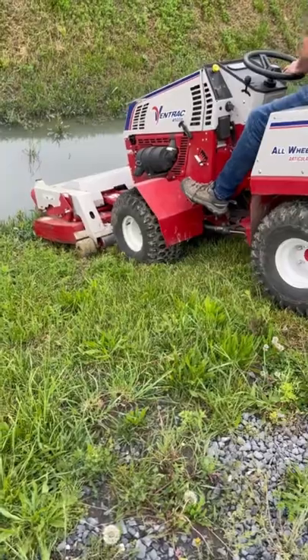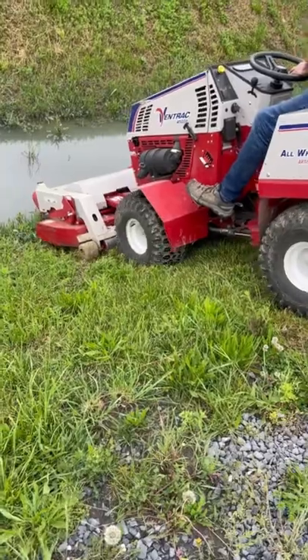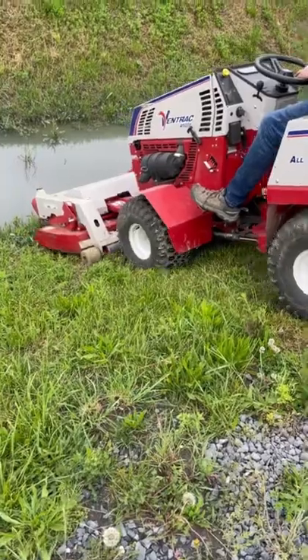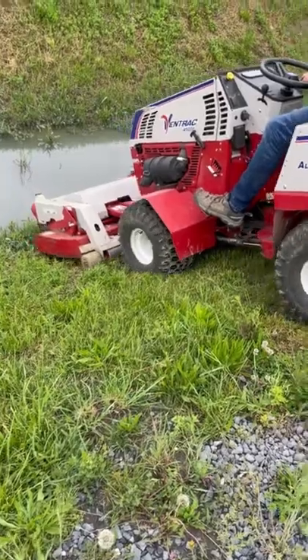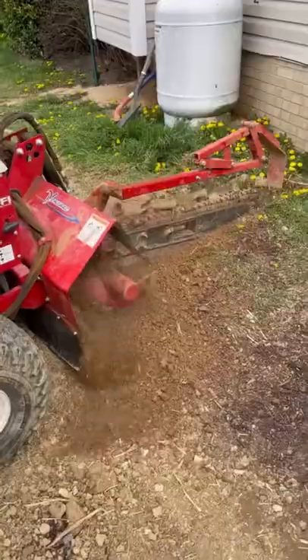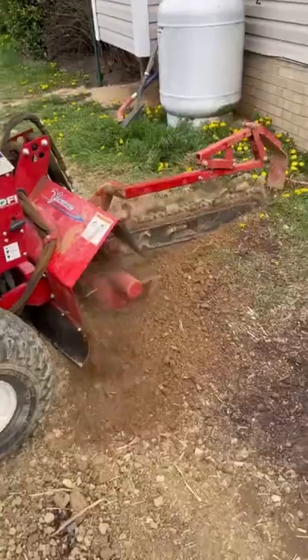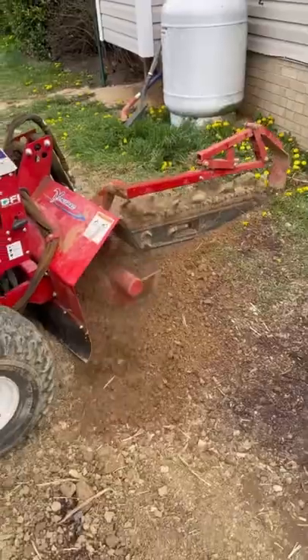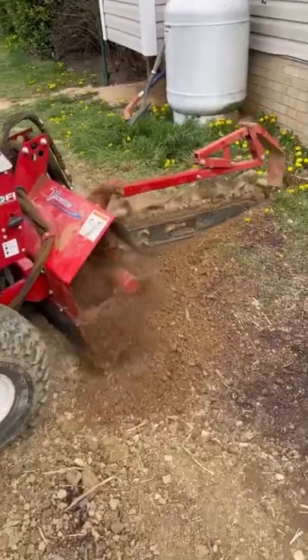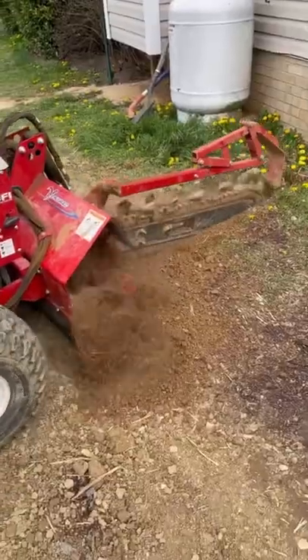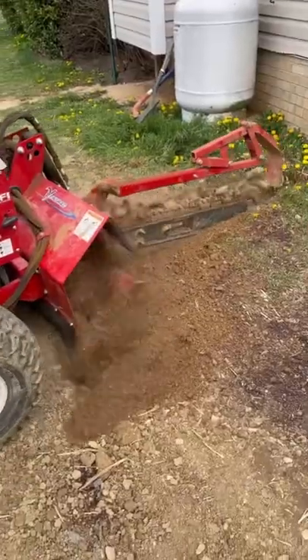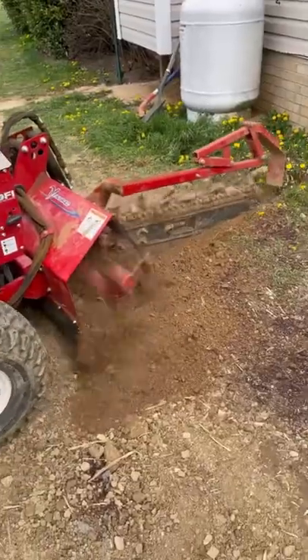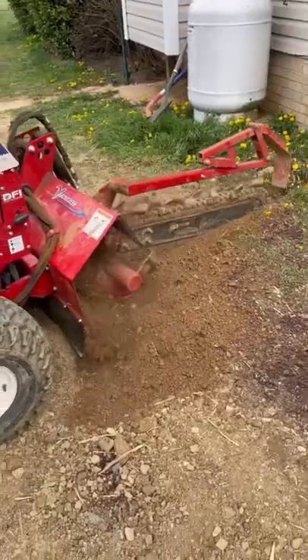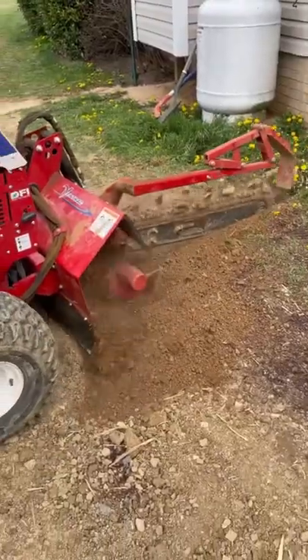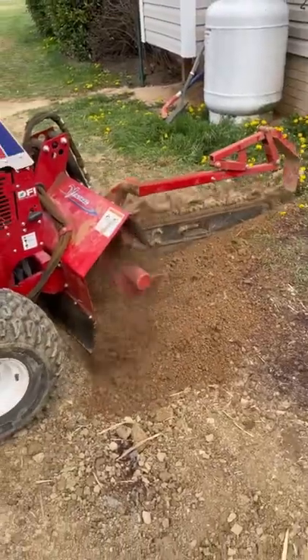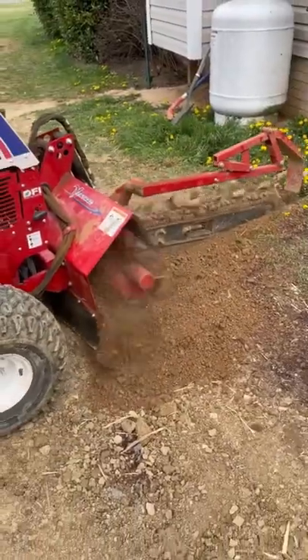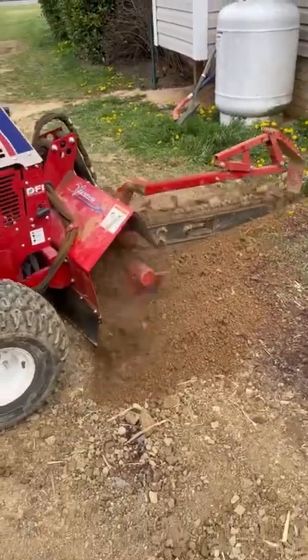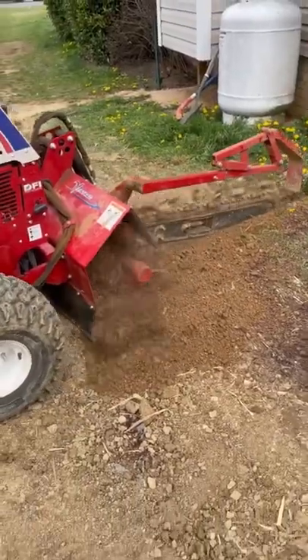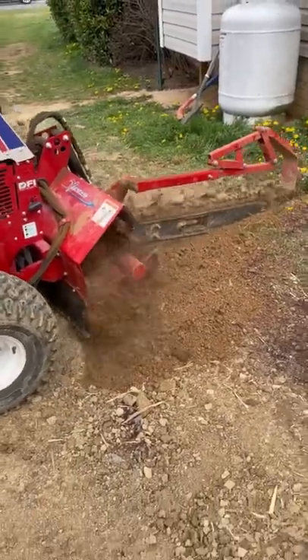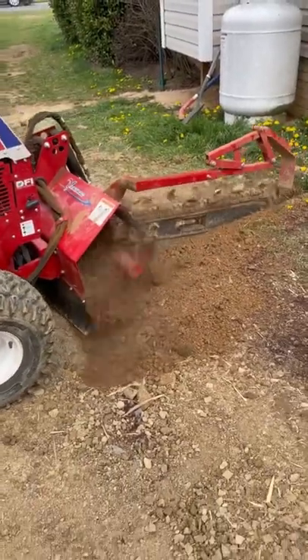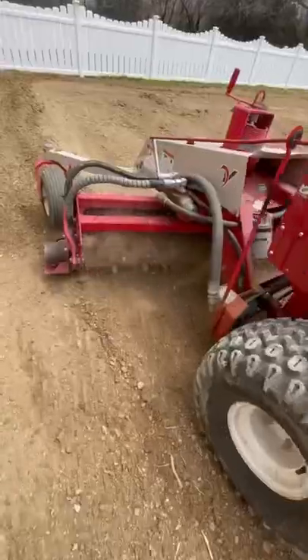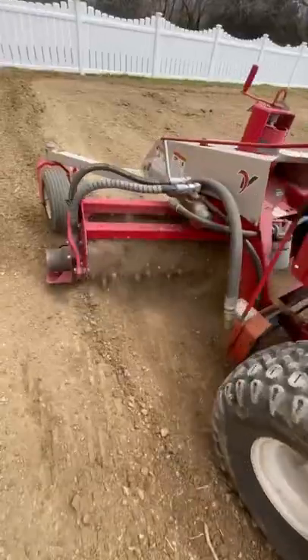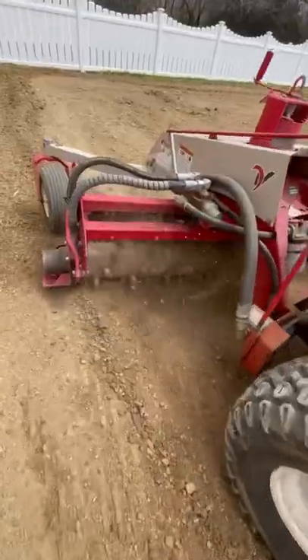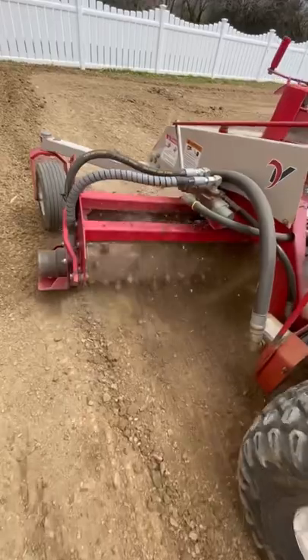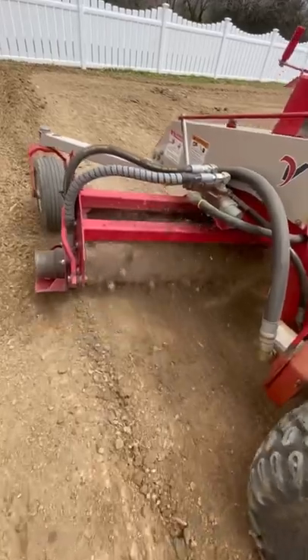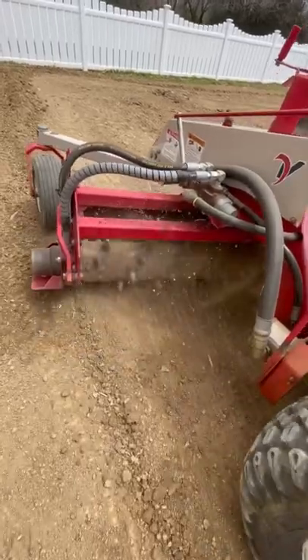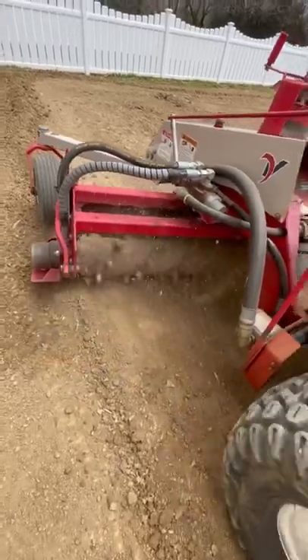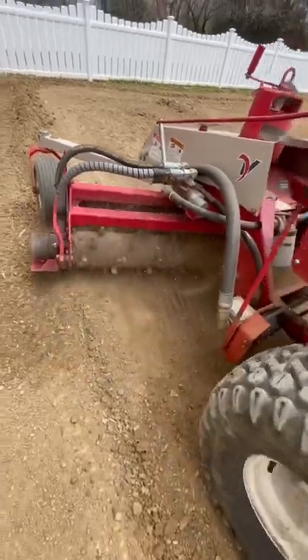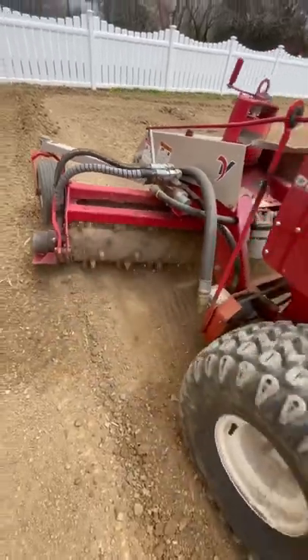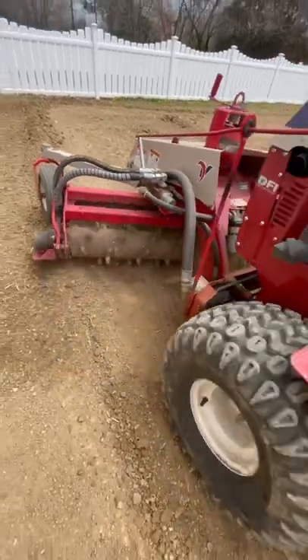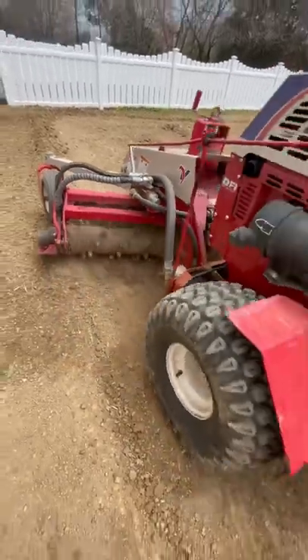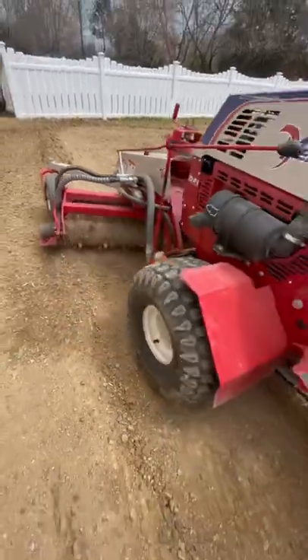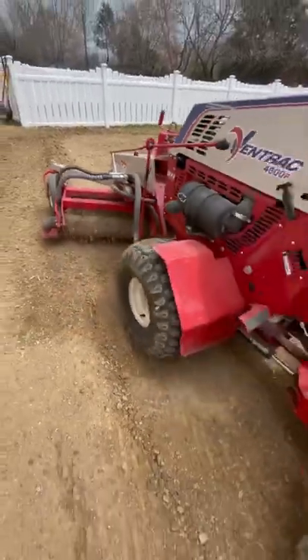They make a ton of different attachments for the tractor. Here you can see I'm using their trencher. This power rake is awesome for putting in new yards.